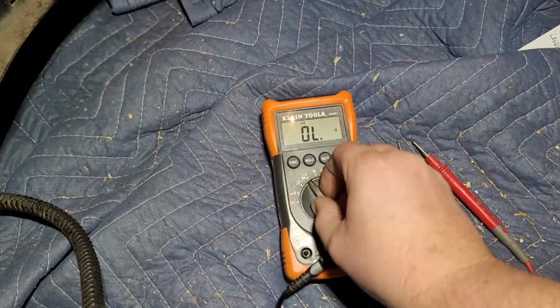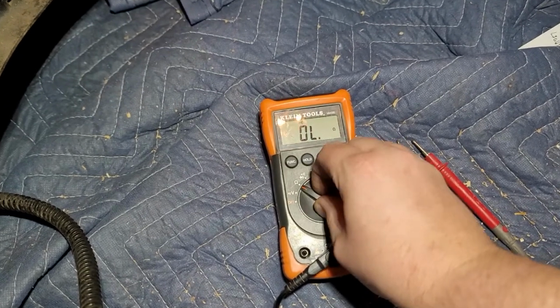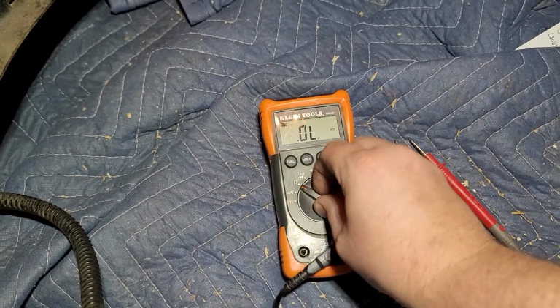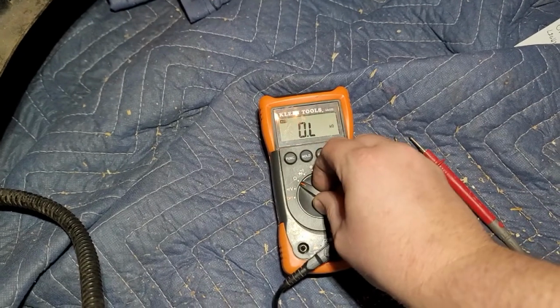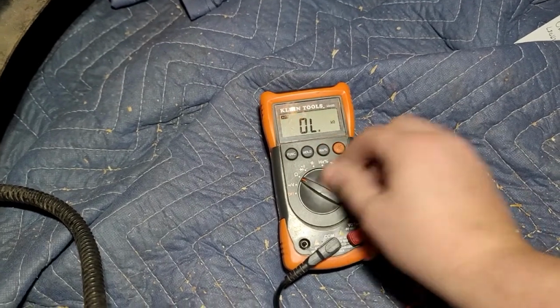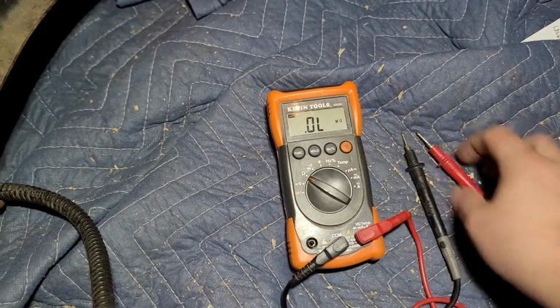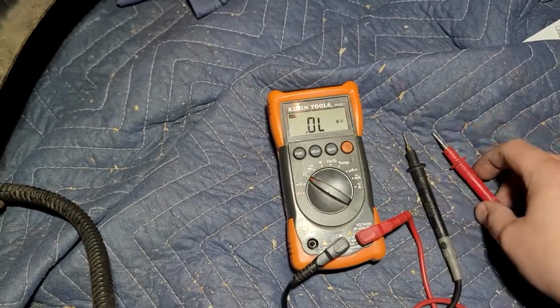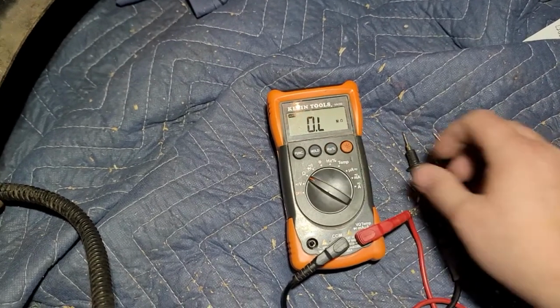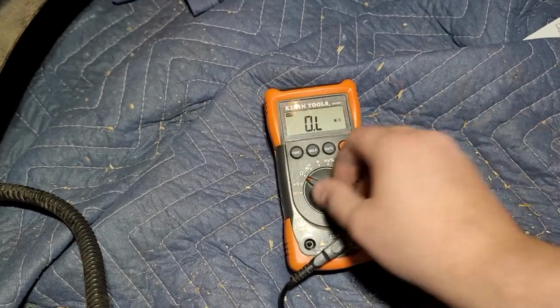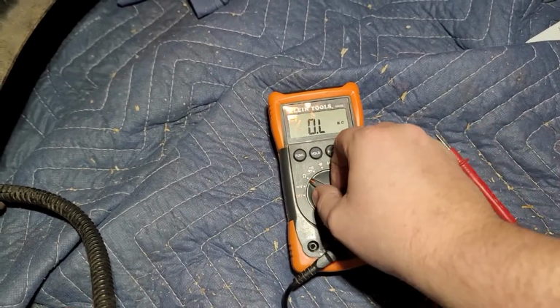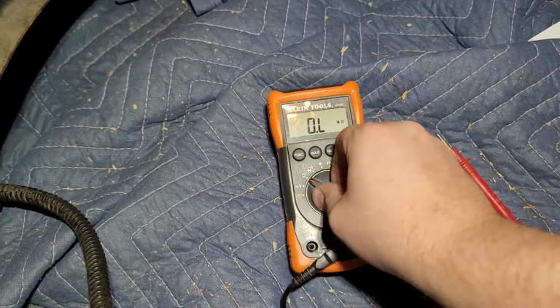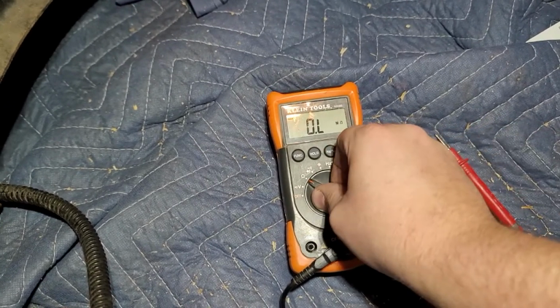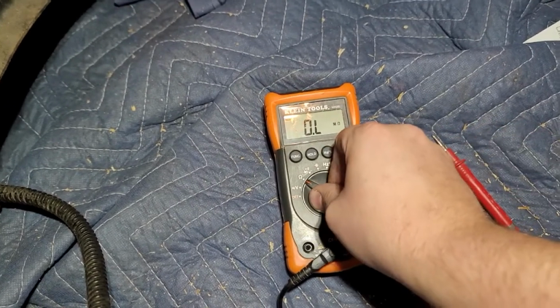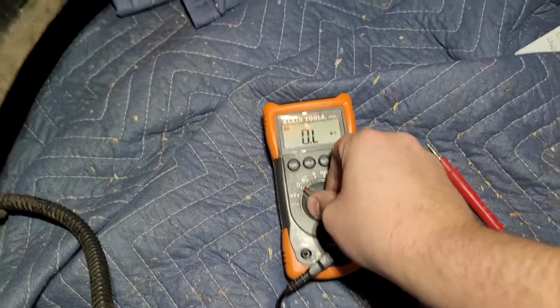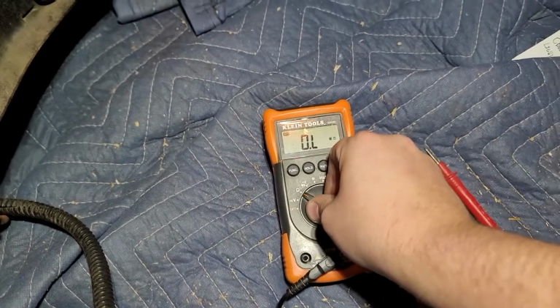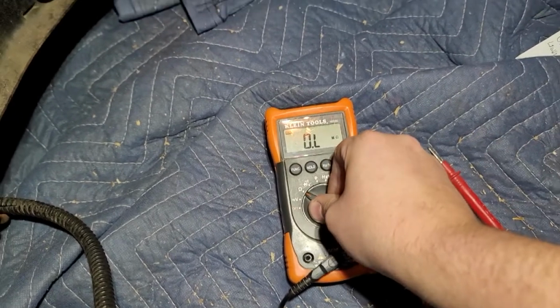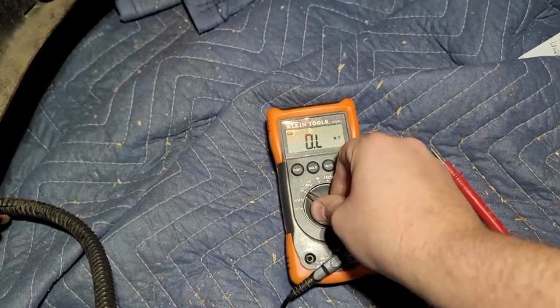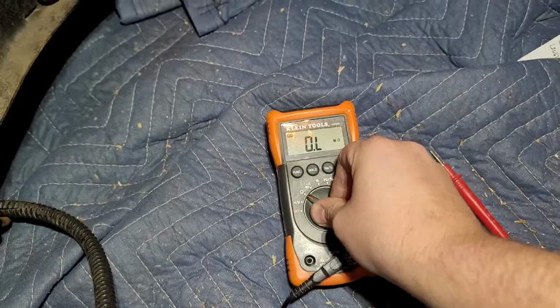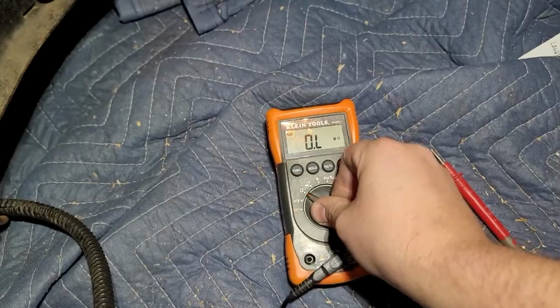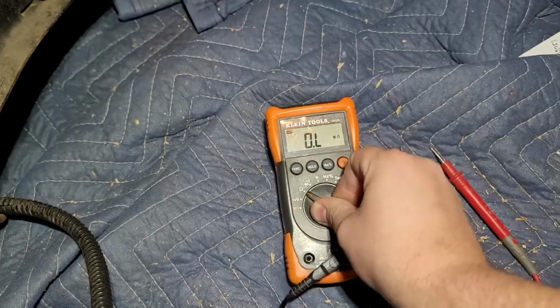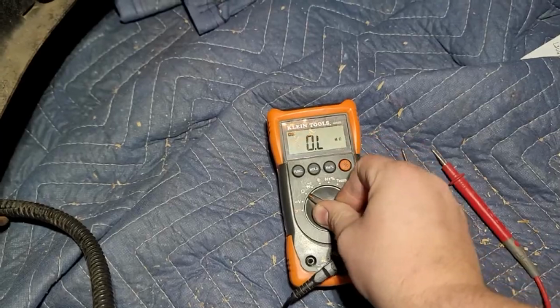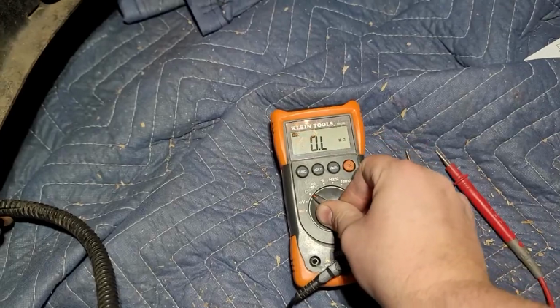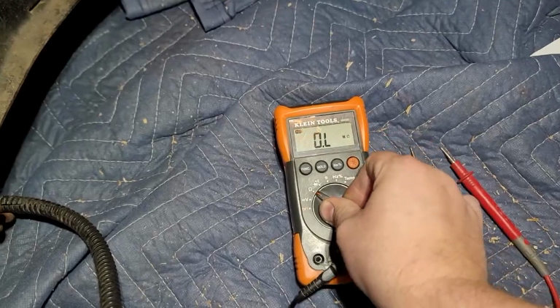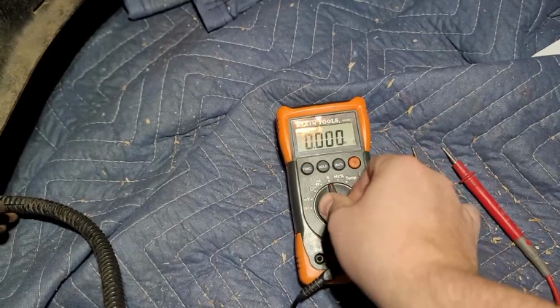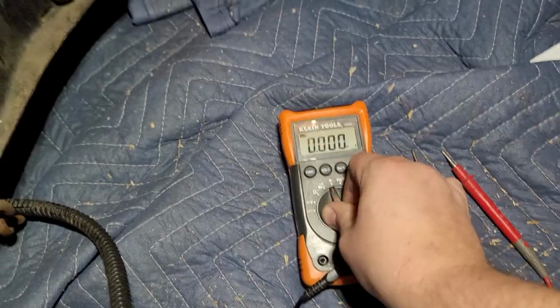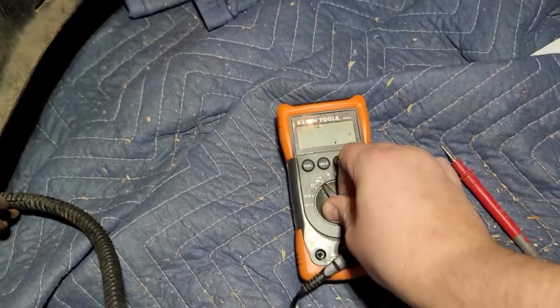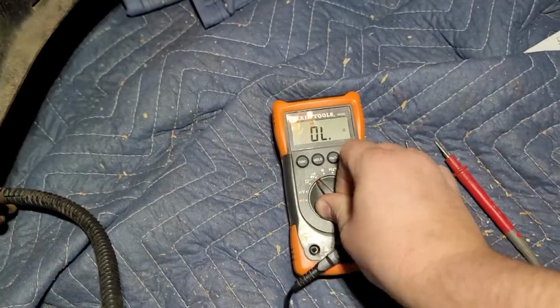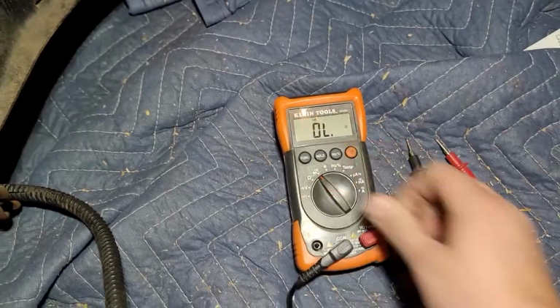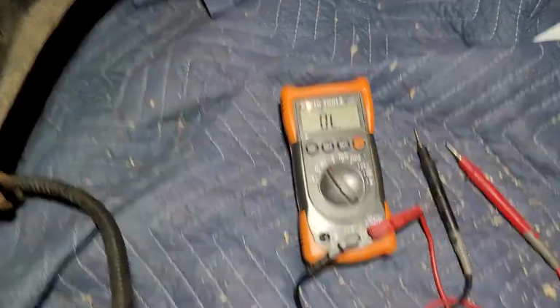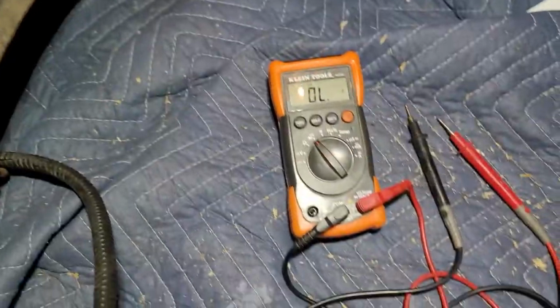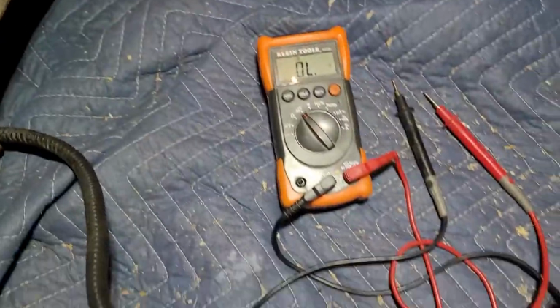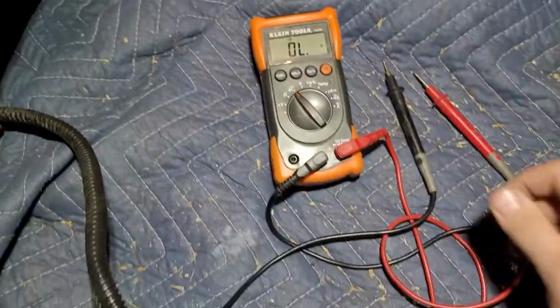If you don't have that continuity setting, I think you can use the ohm scale if you know what you're looking for. But we're going to switch to continuity.